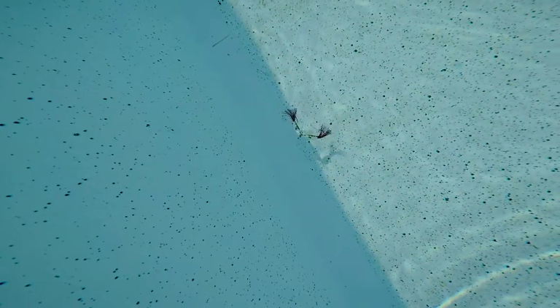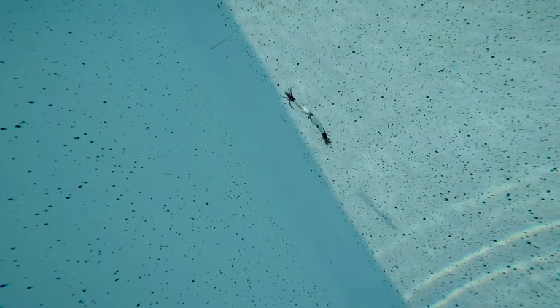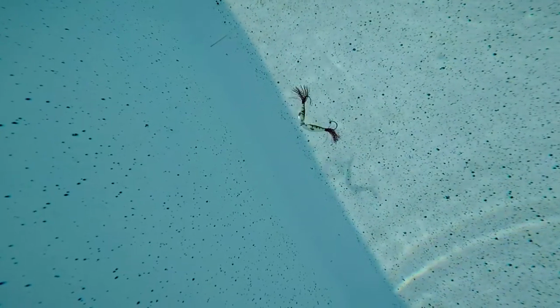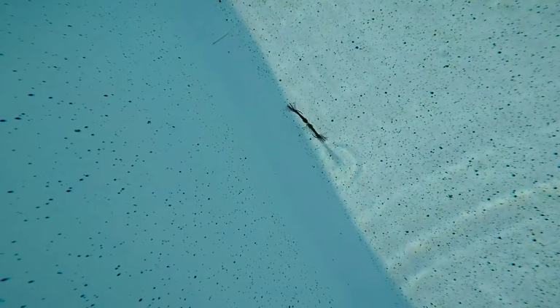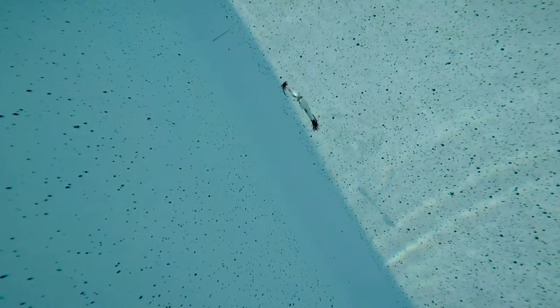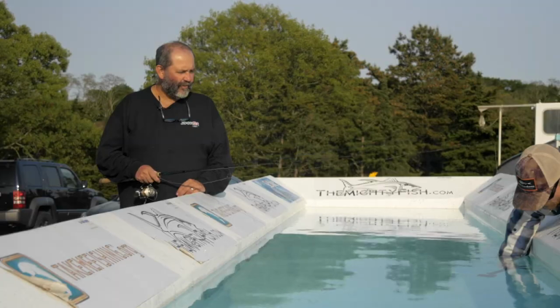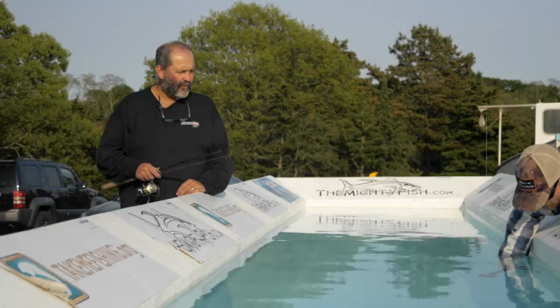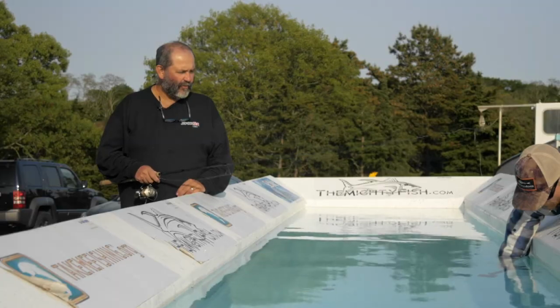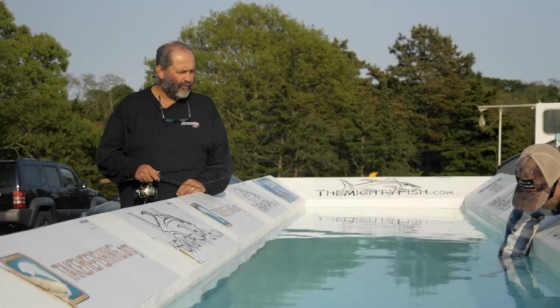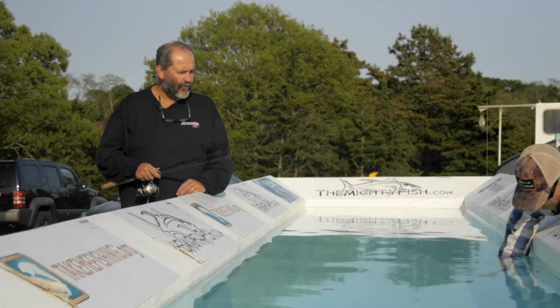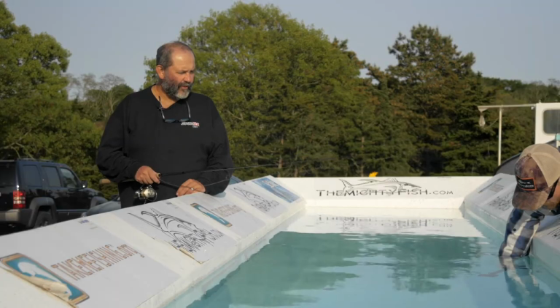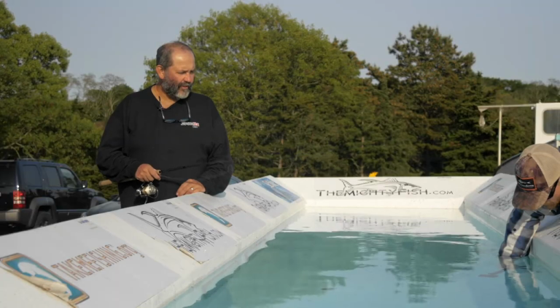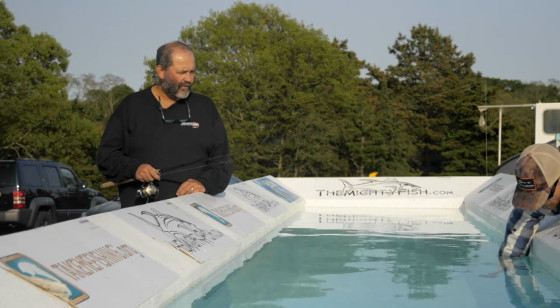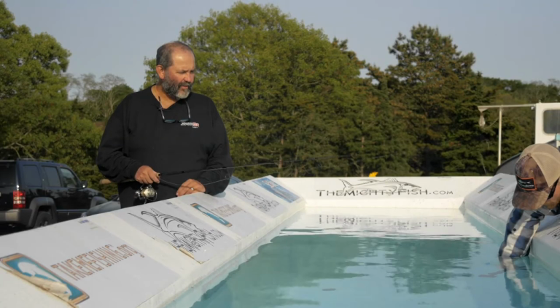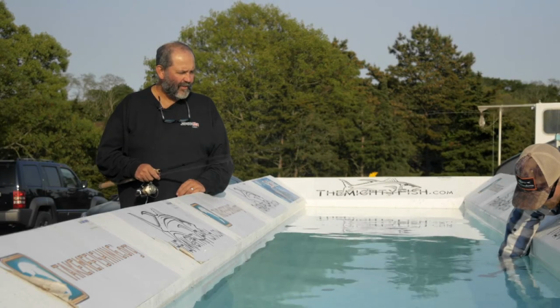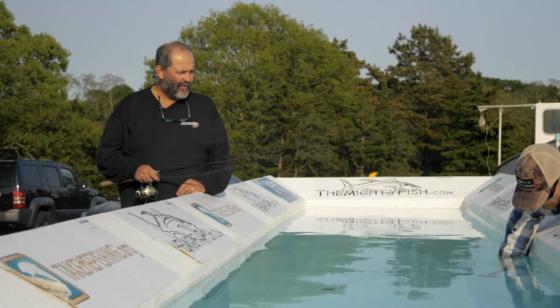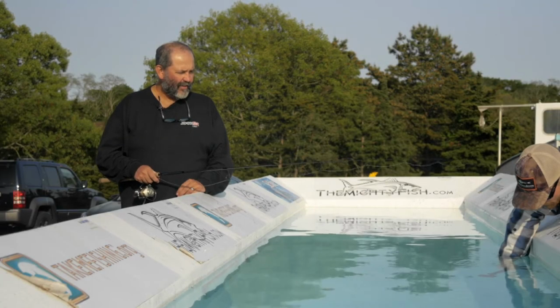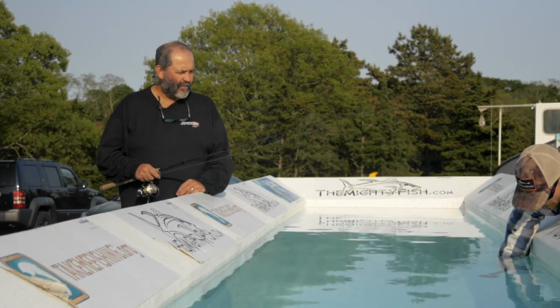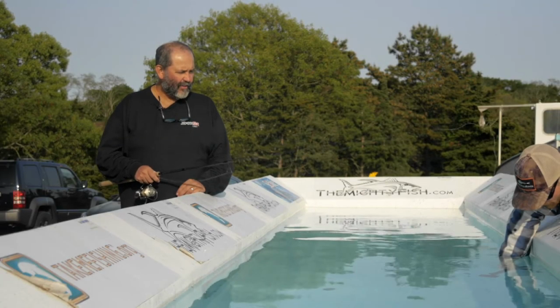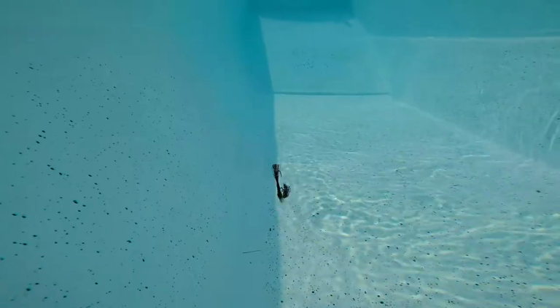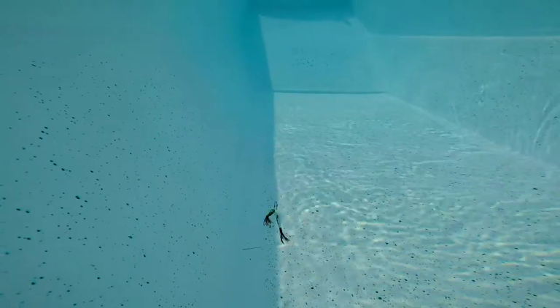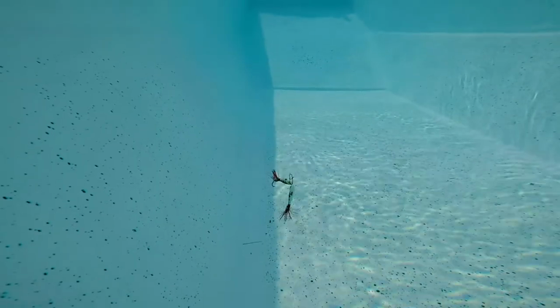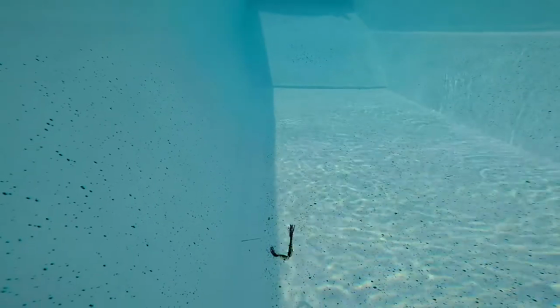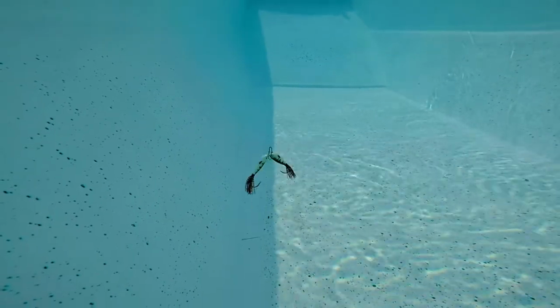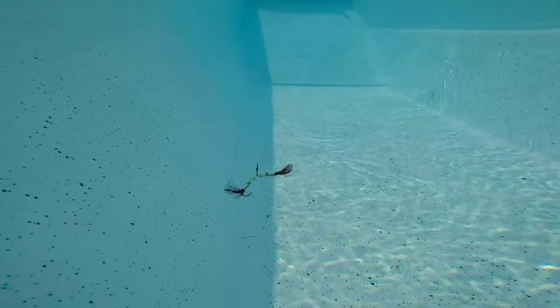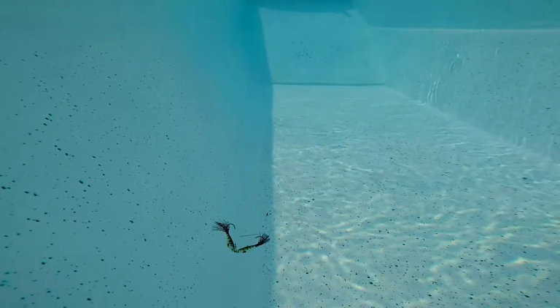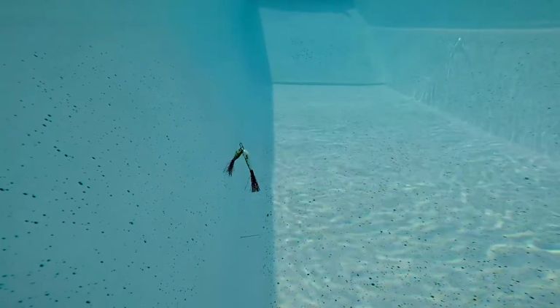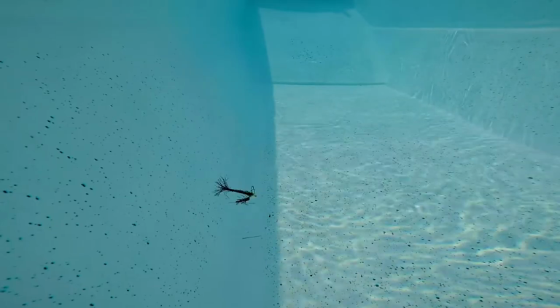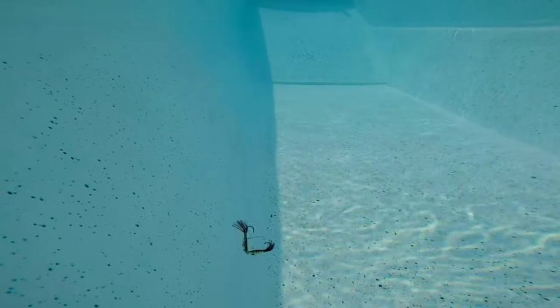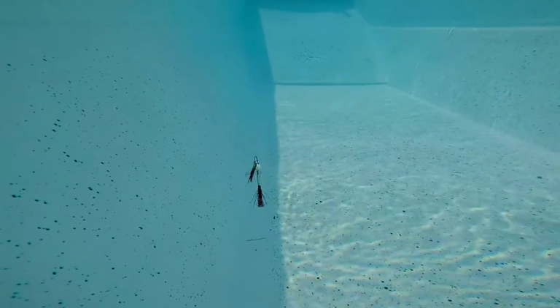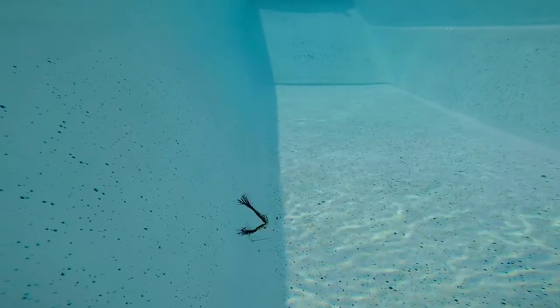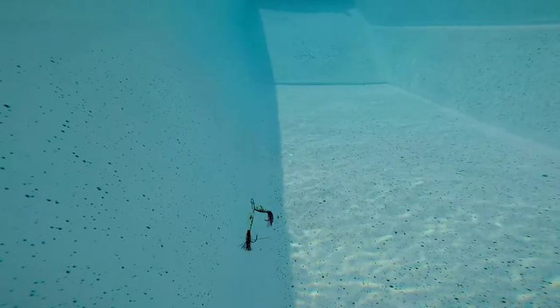That means vertical fishing, jigging. That's the Rota Shad.